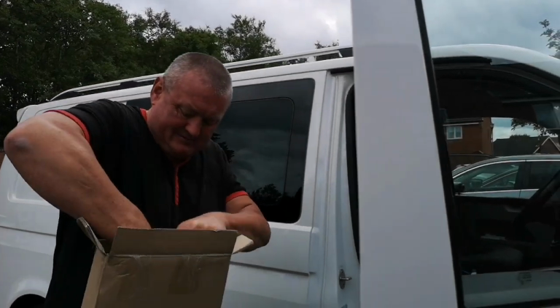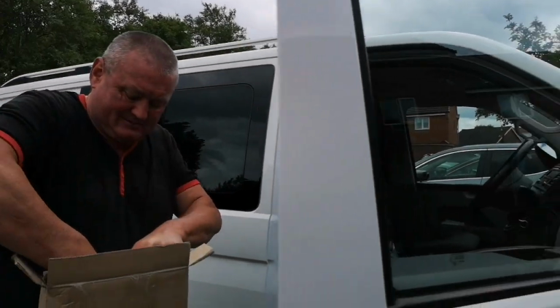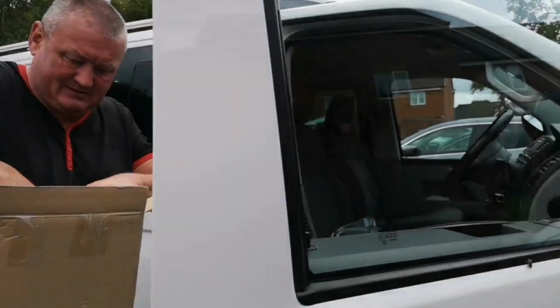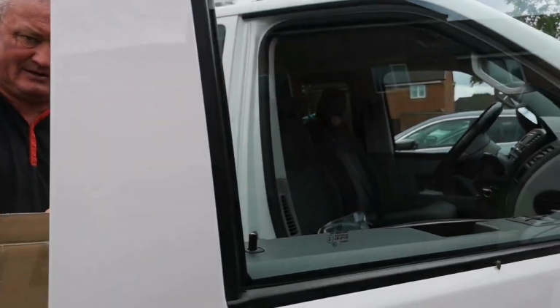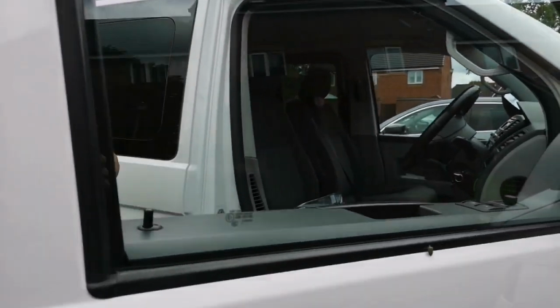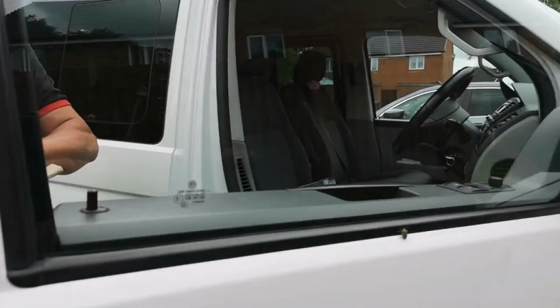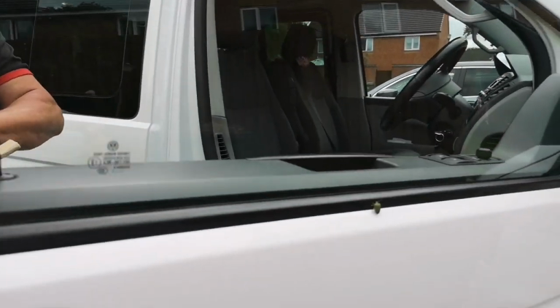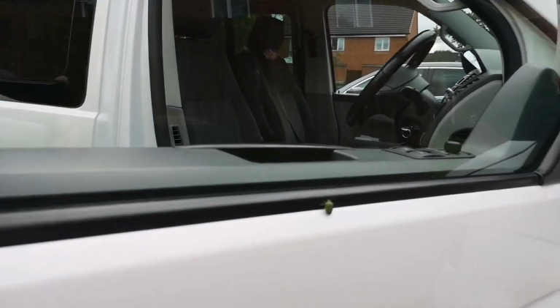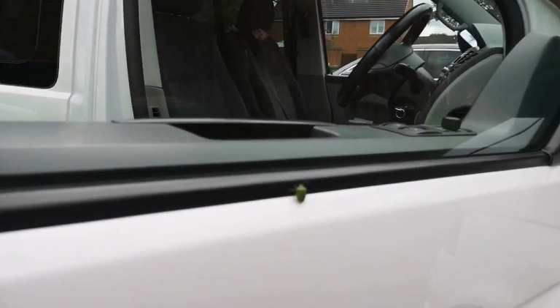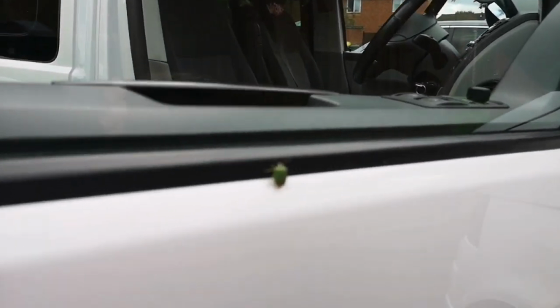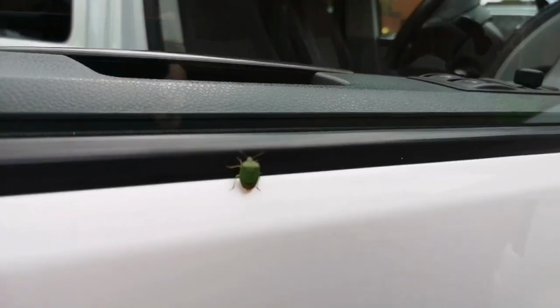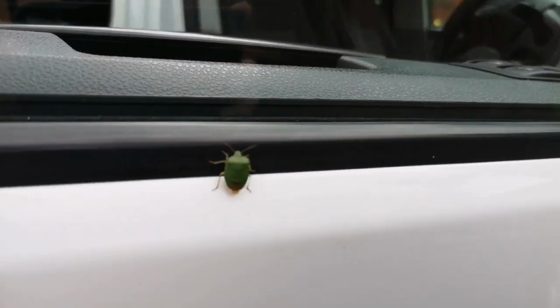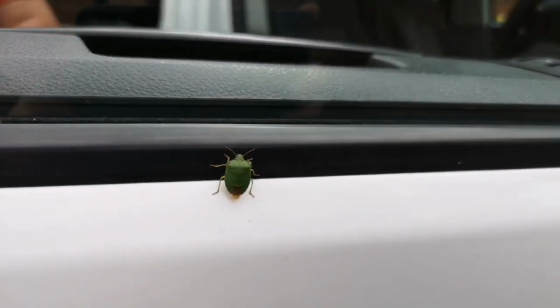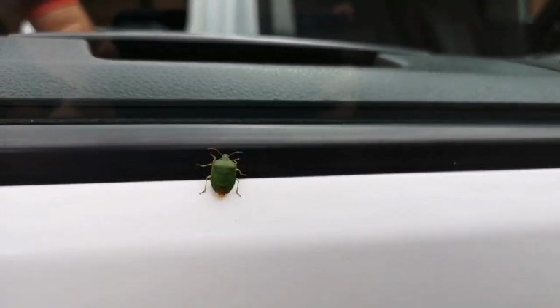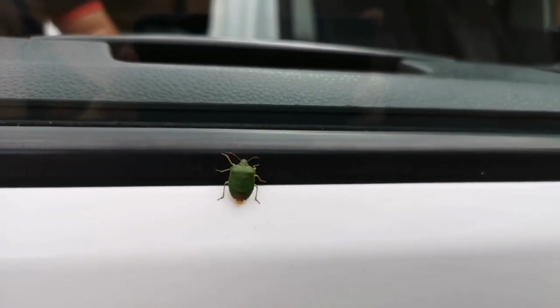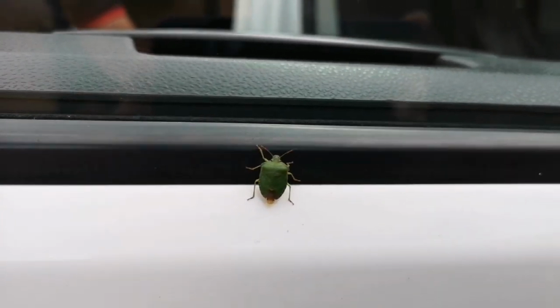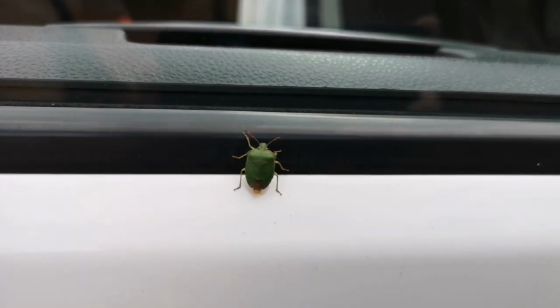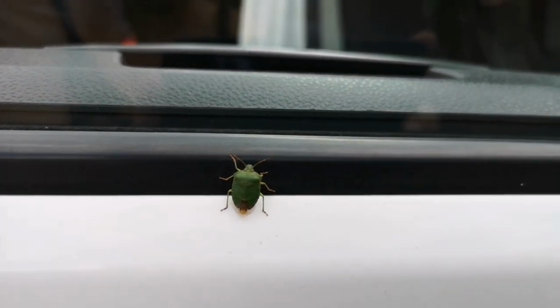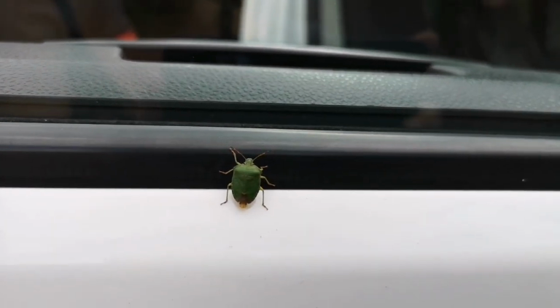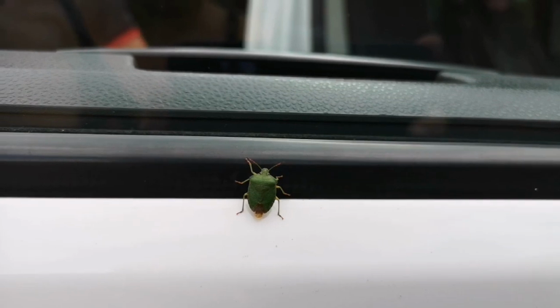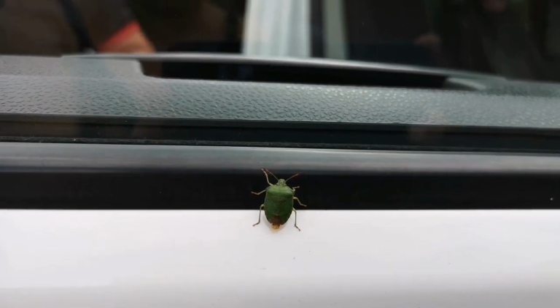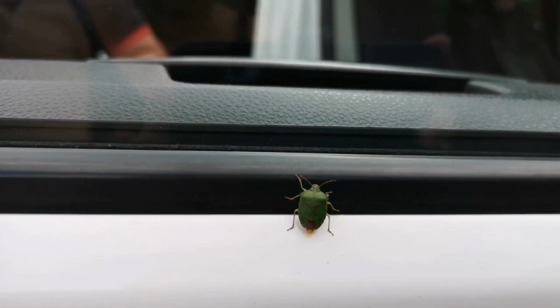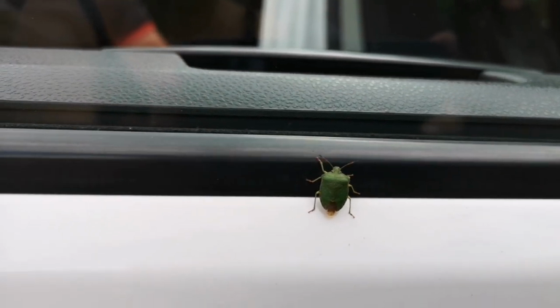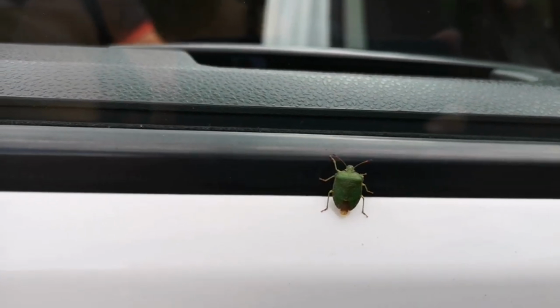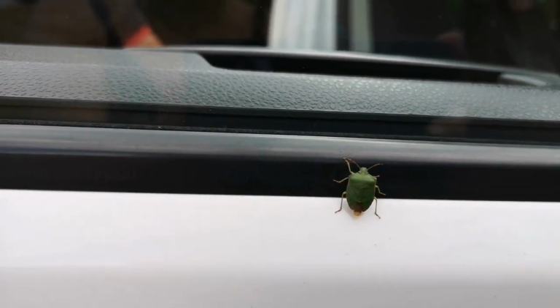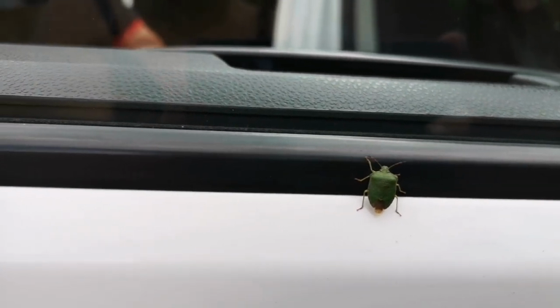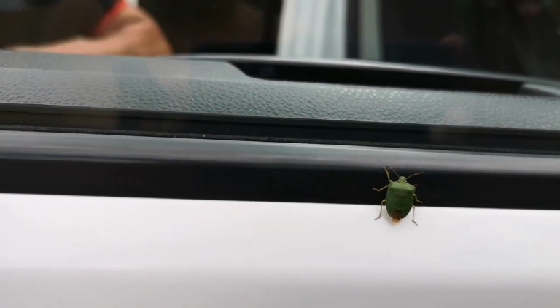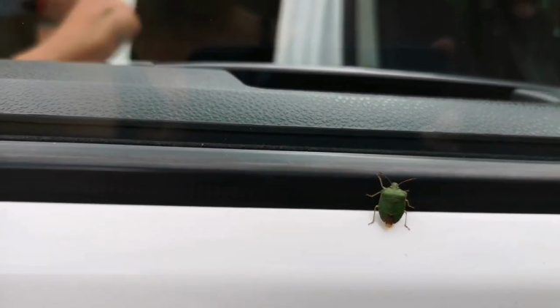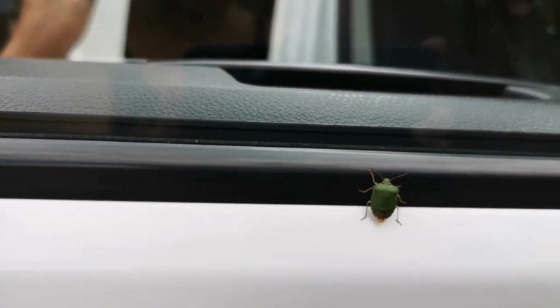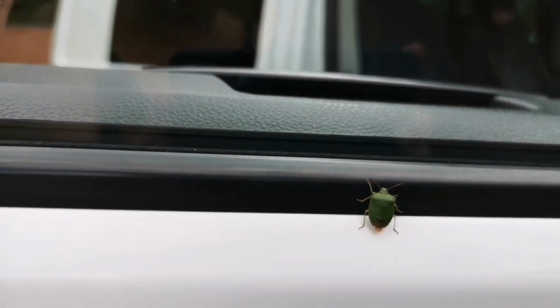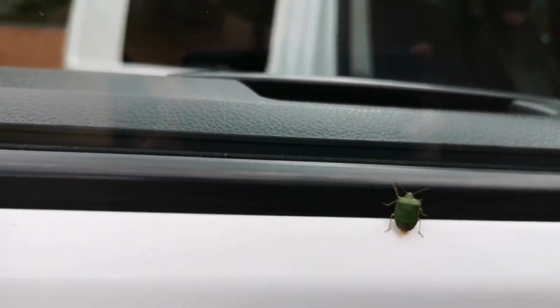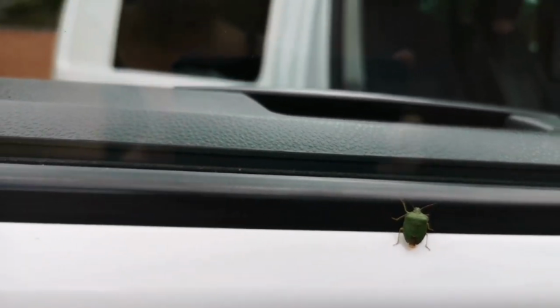Oh look, we've got a little shield bug on the van! Look at that — a bit of nature.